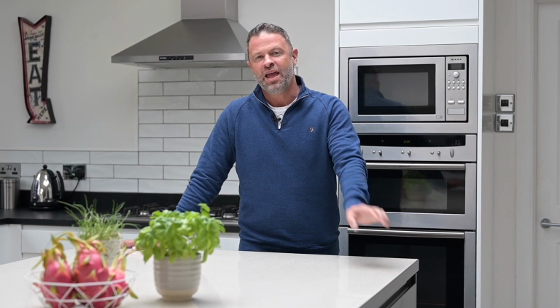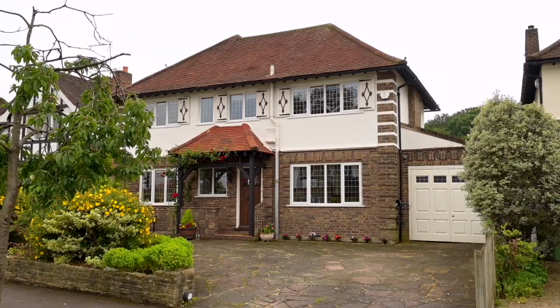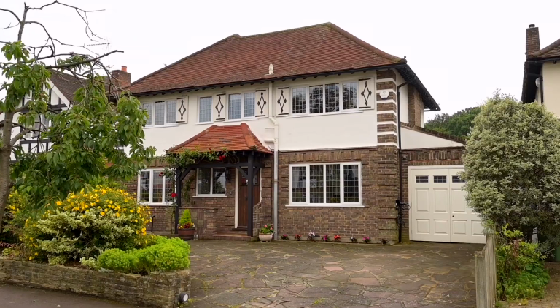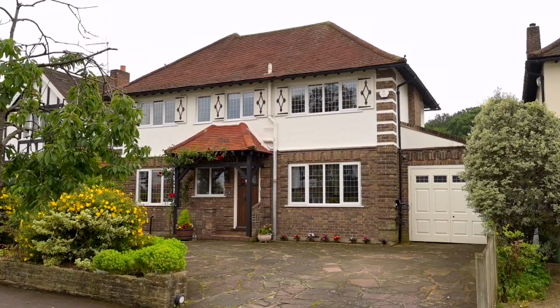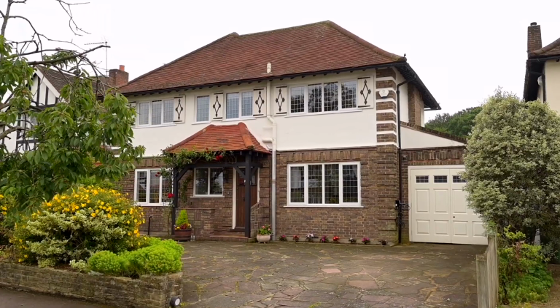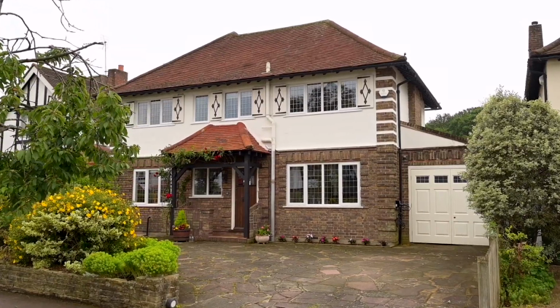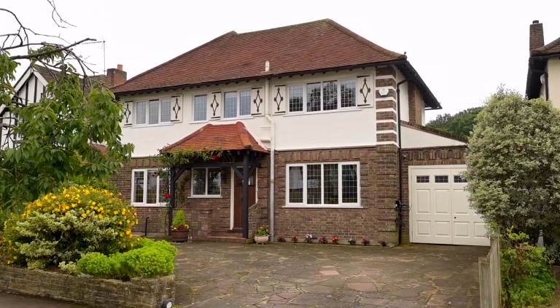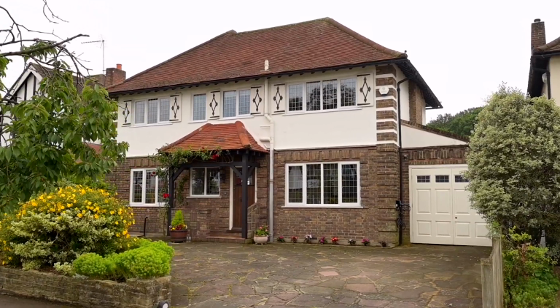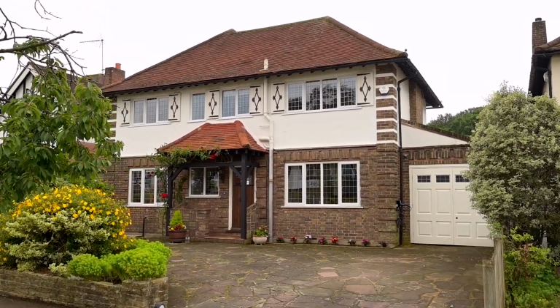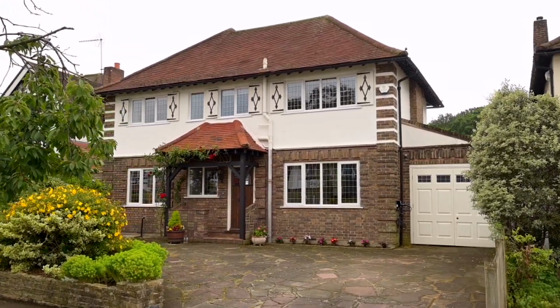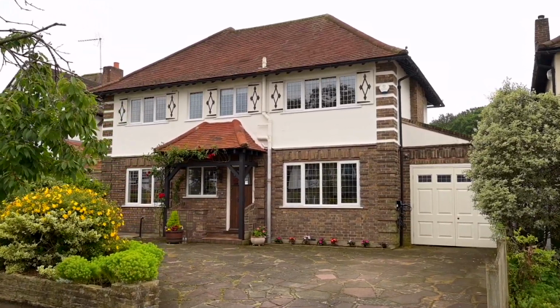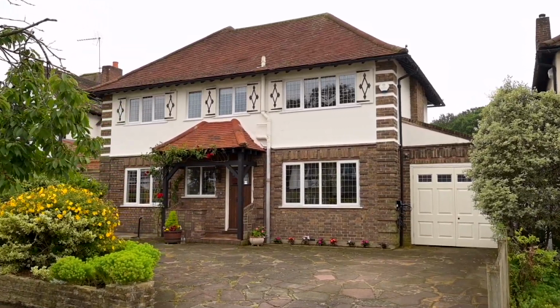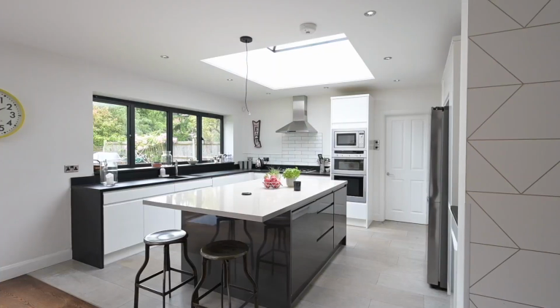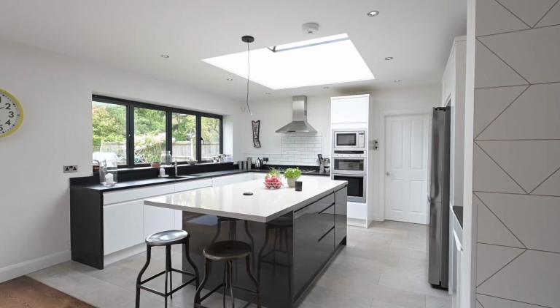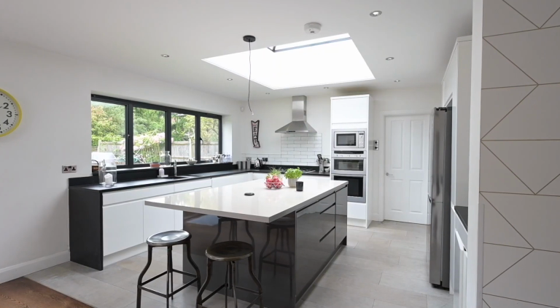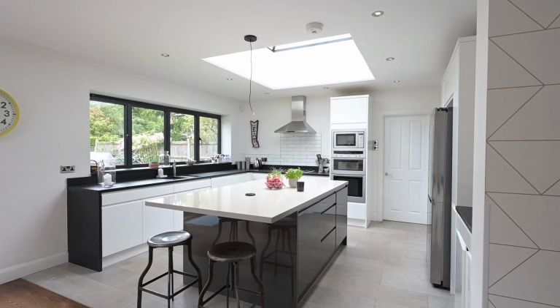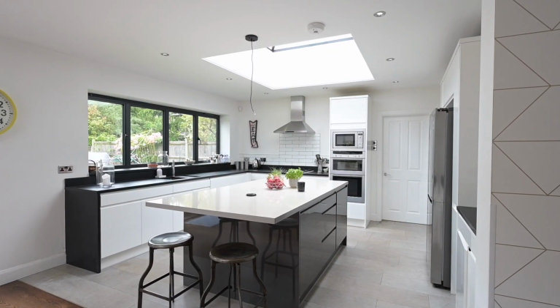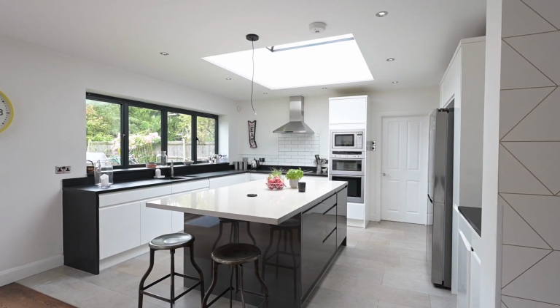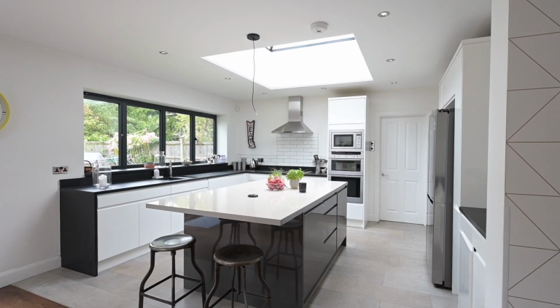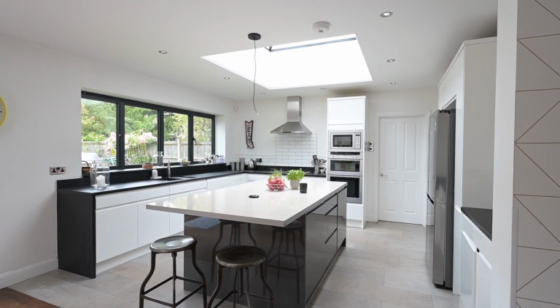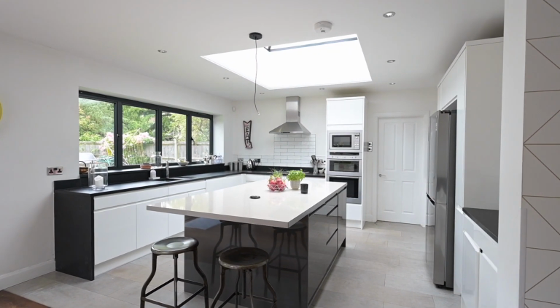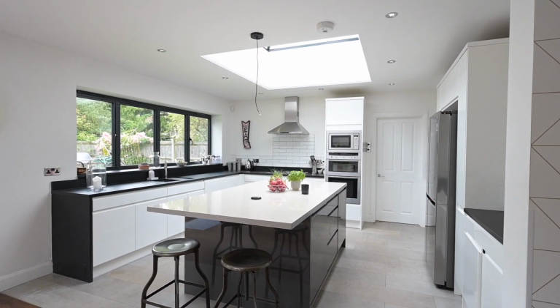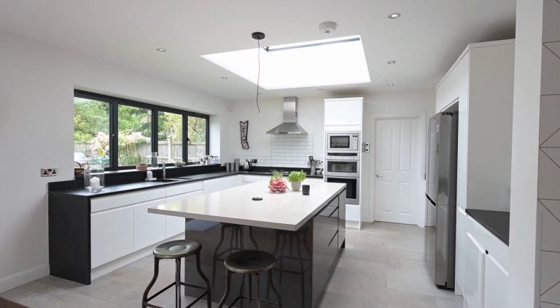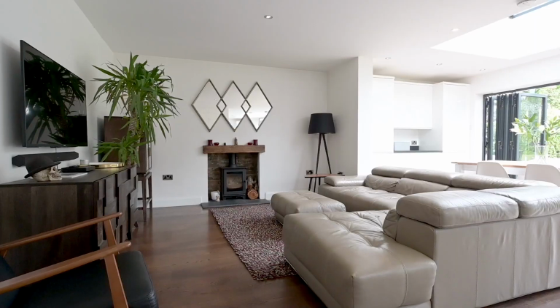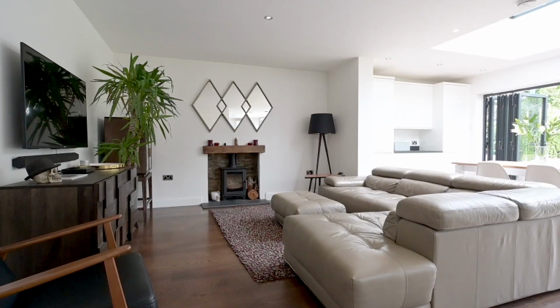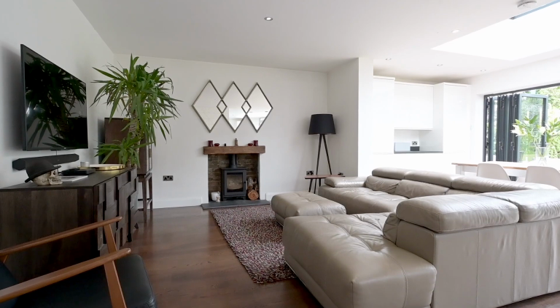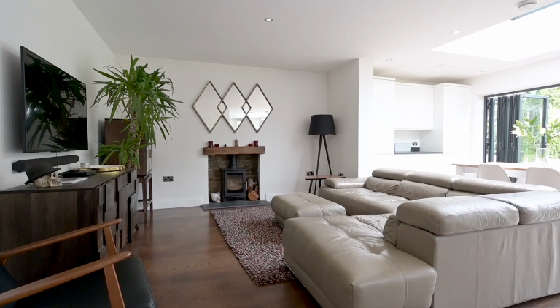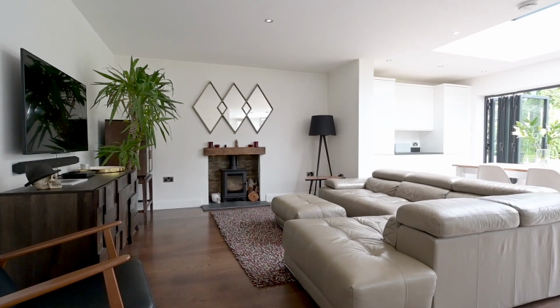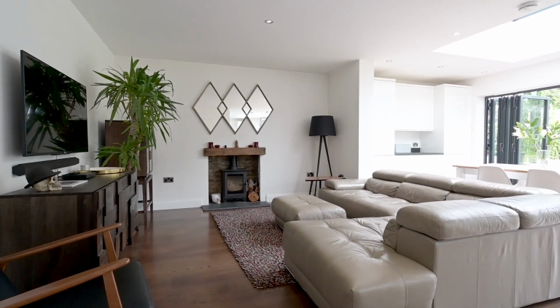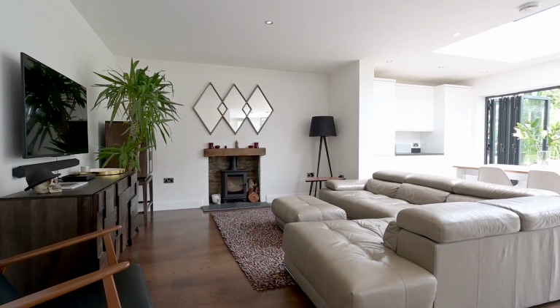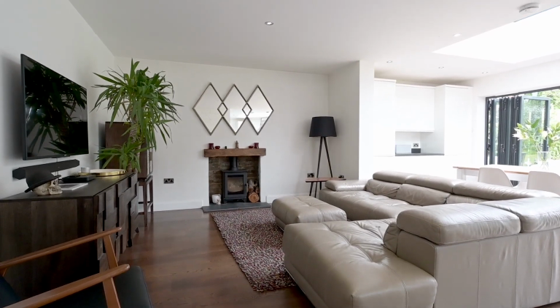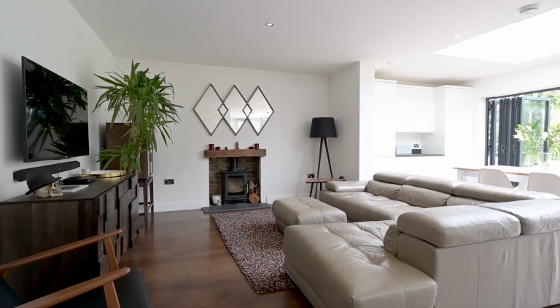If this is the kind of property you are looking for, get in touch and I can give you more details as we go live.